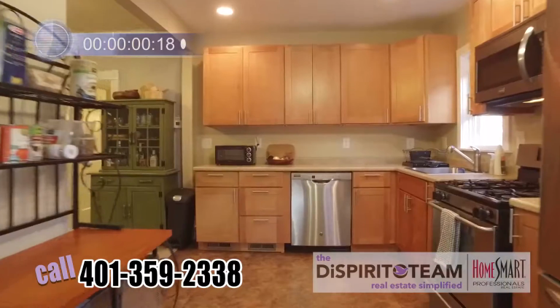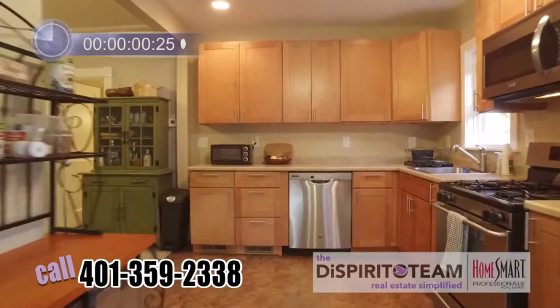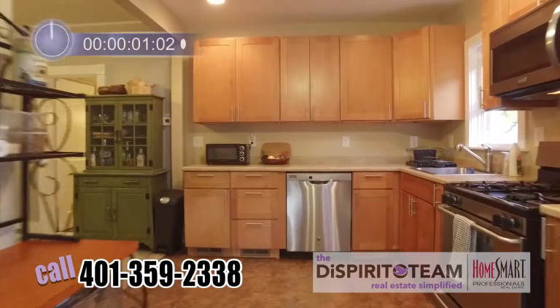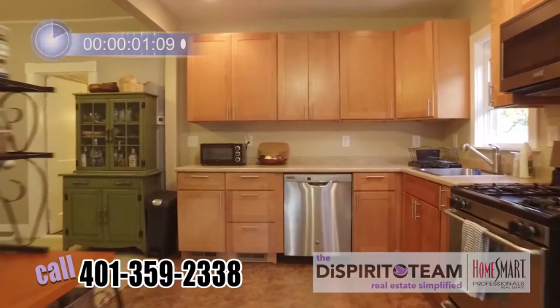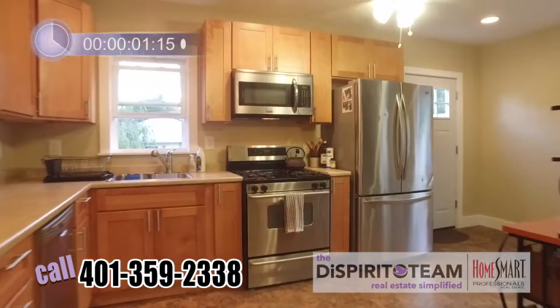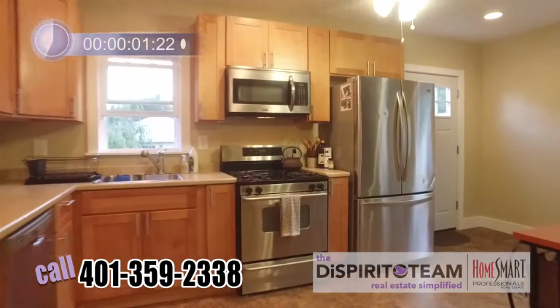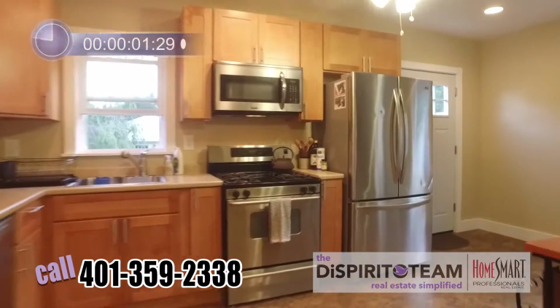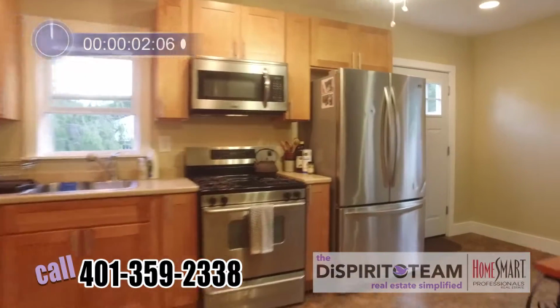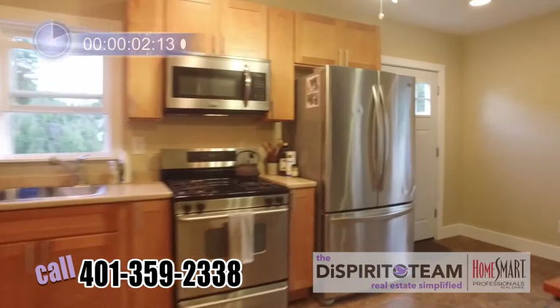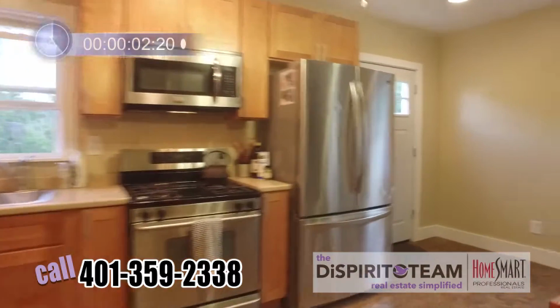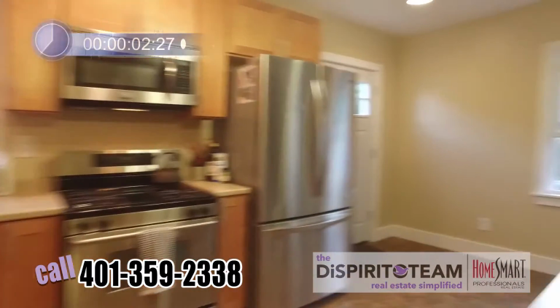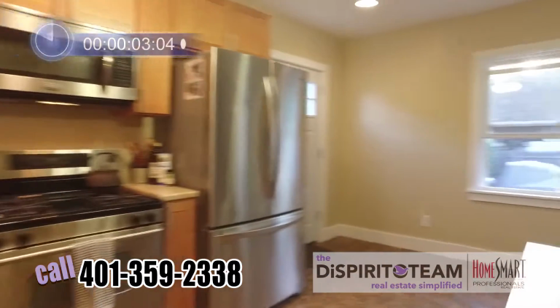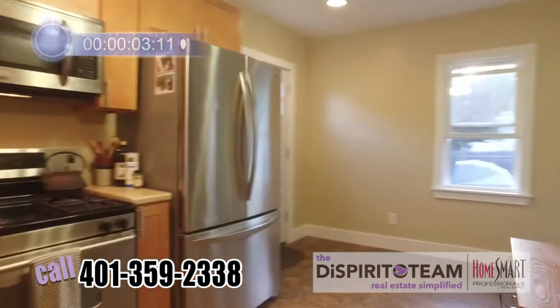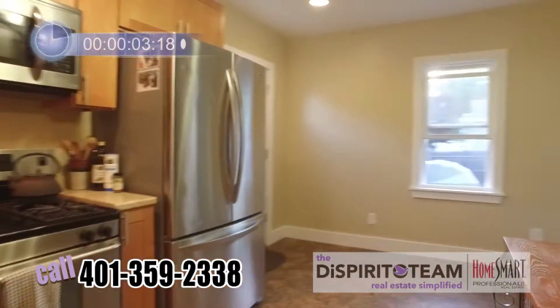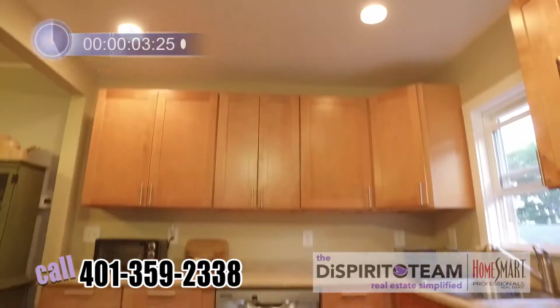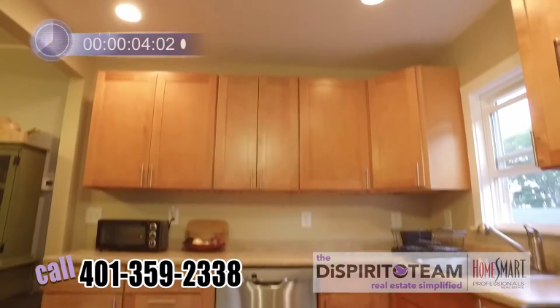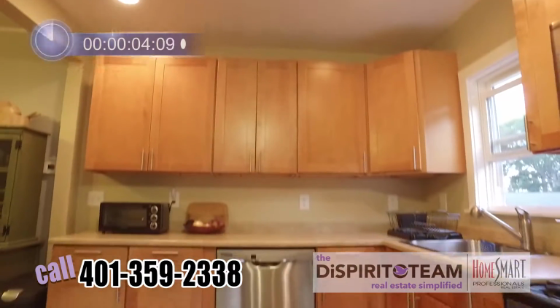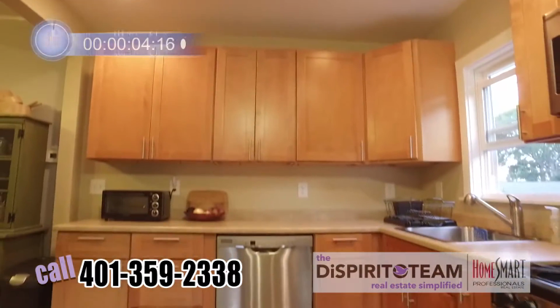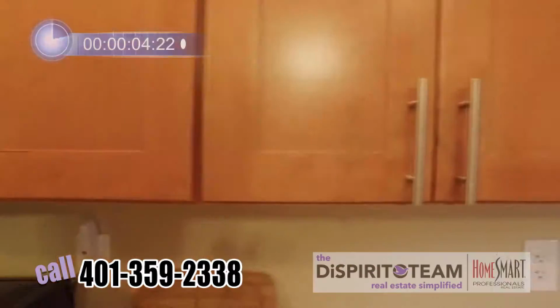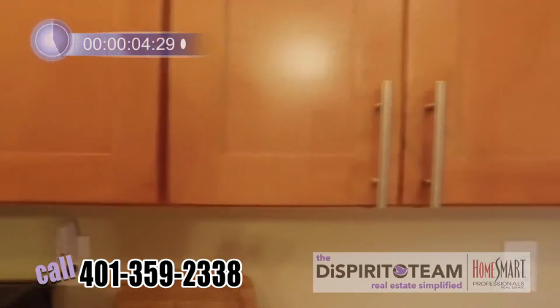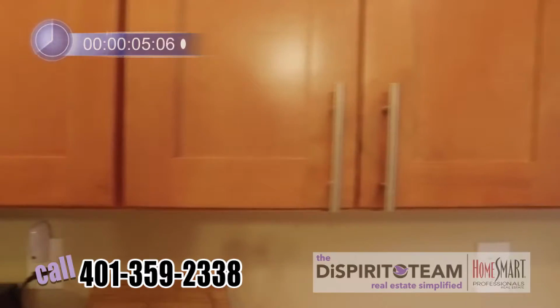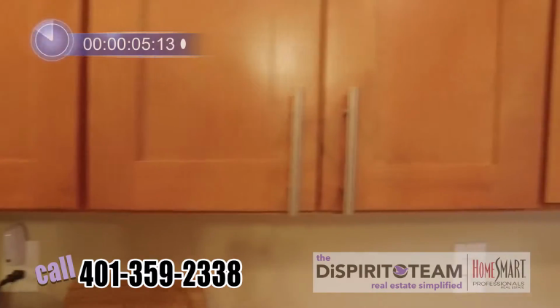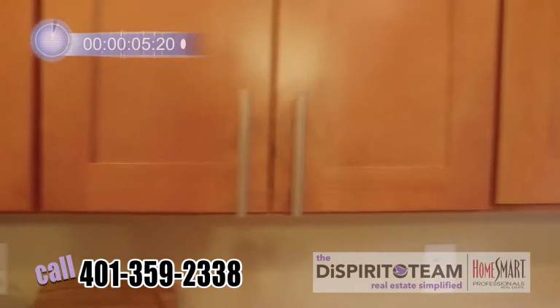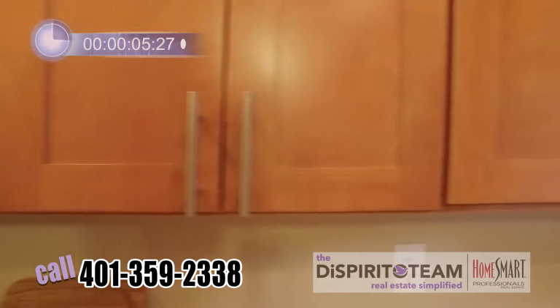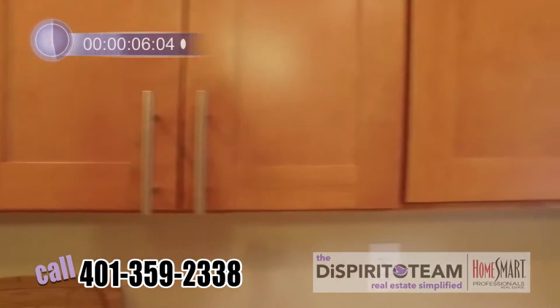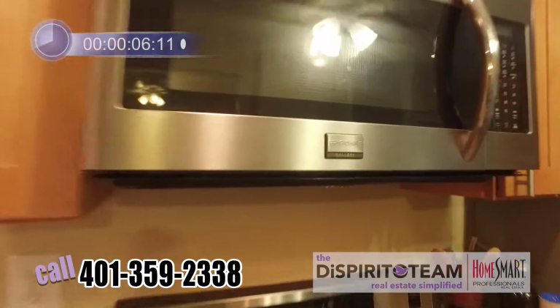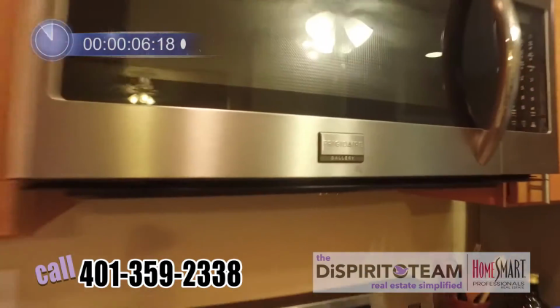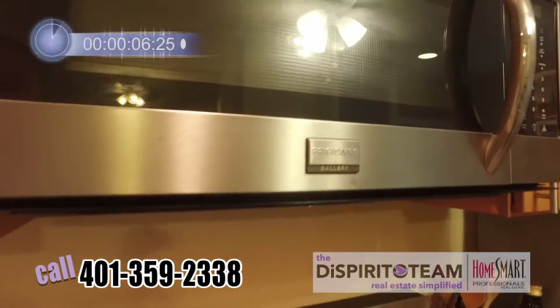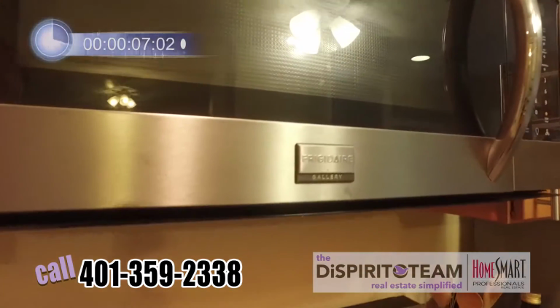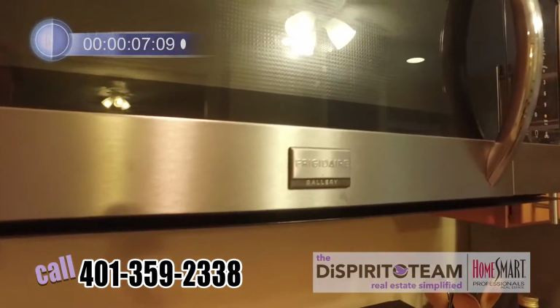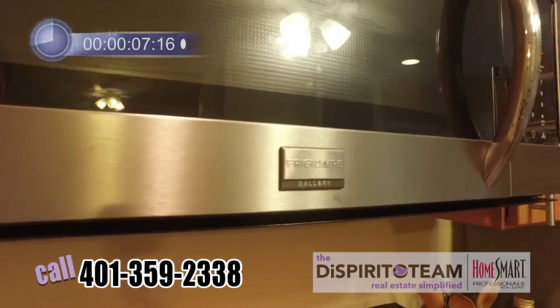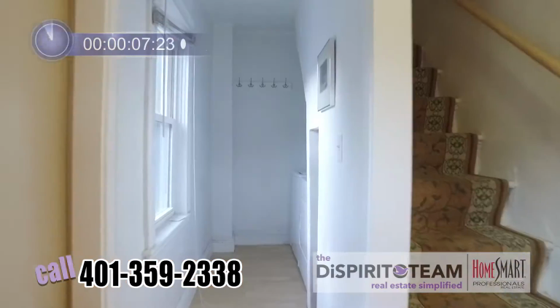Check out this kitchen with a ton of cabinet space, all completely remodeled, brand new stainless steel appliances, wonderful counter space — terrific kitchen.